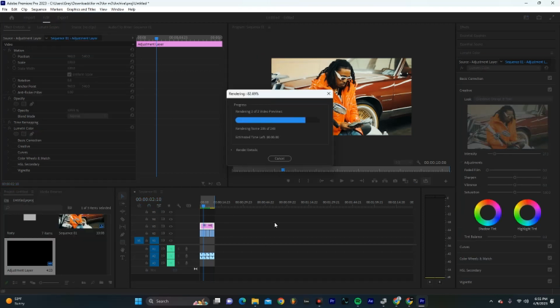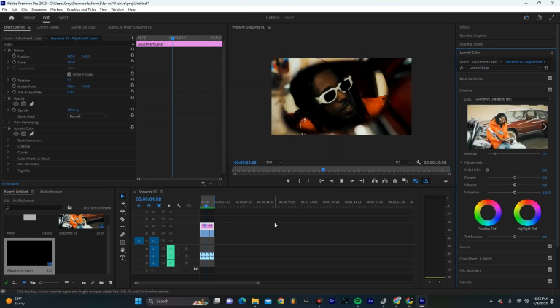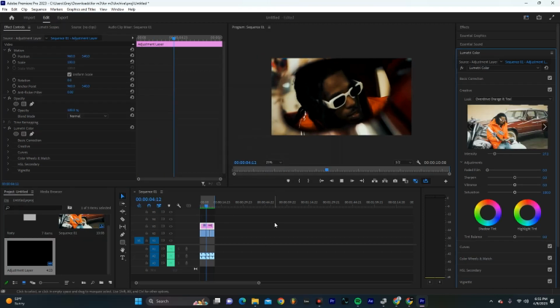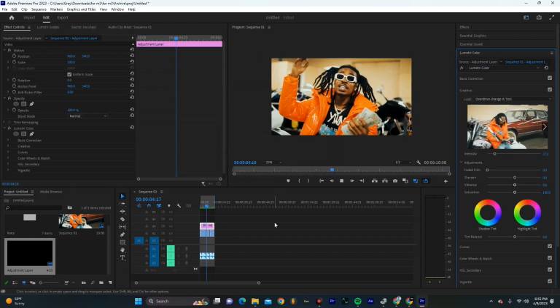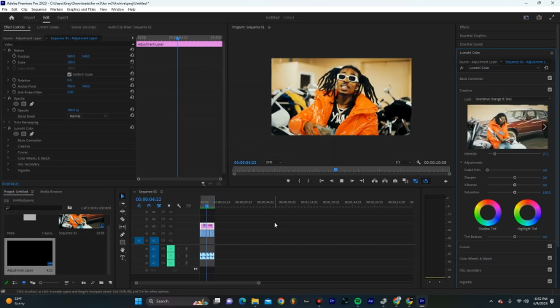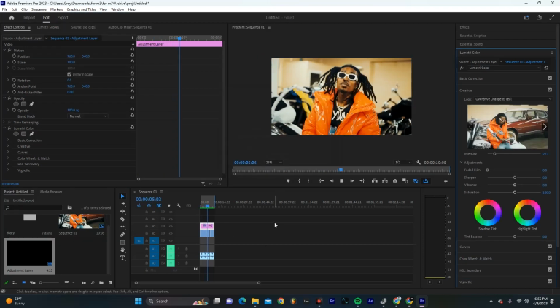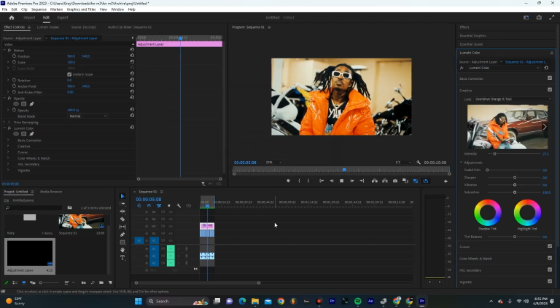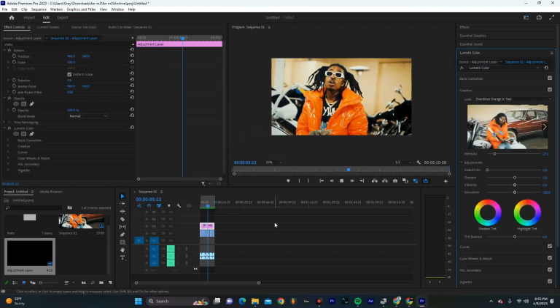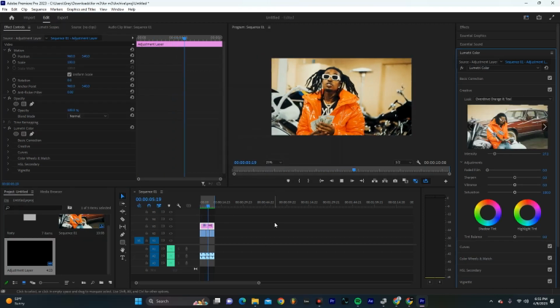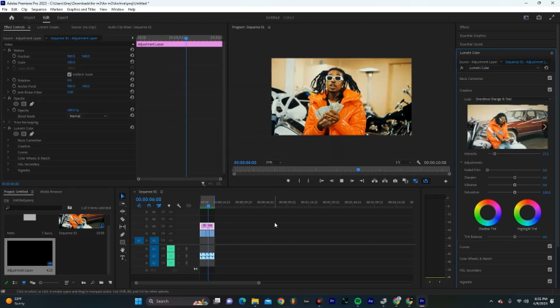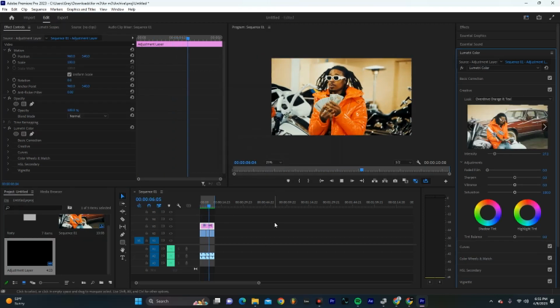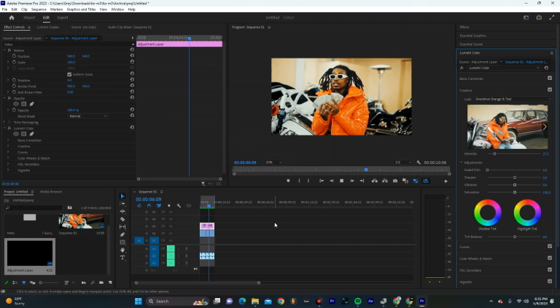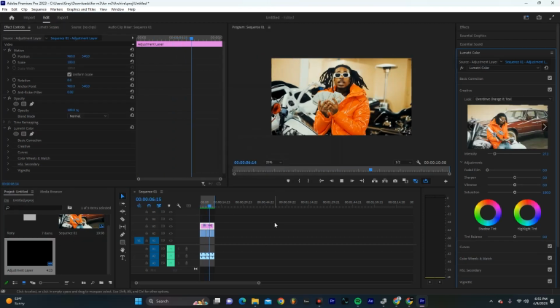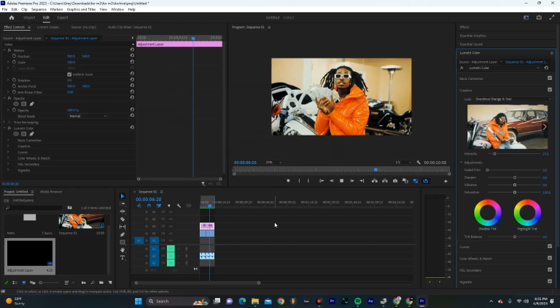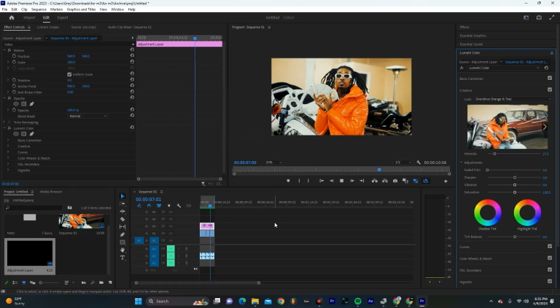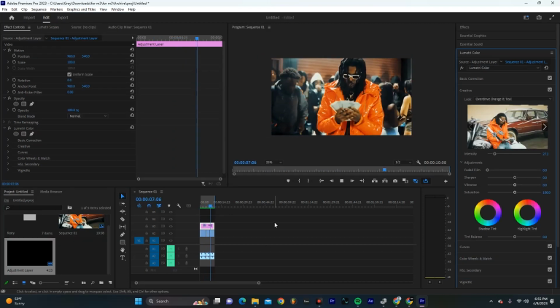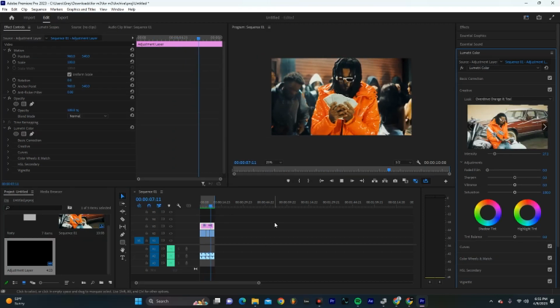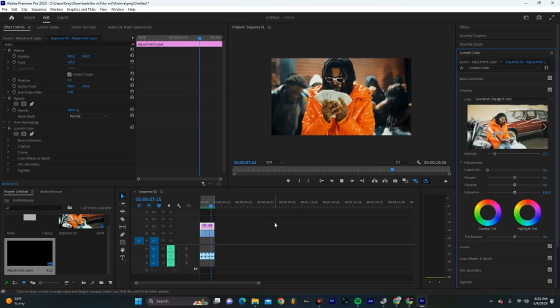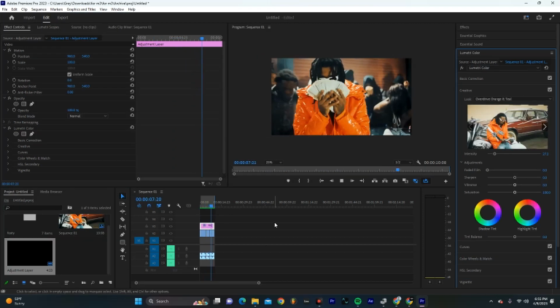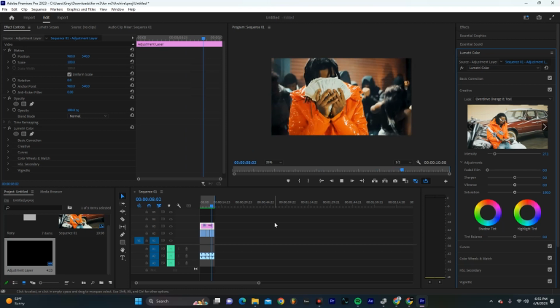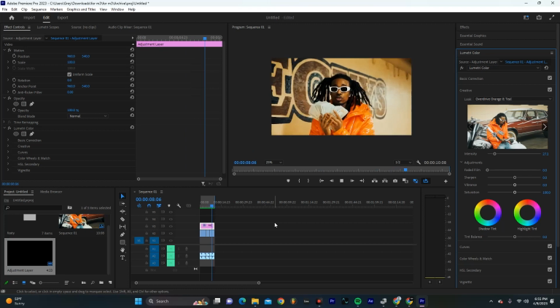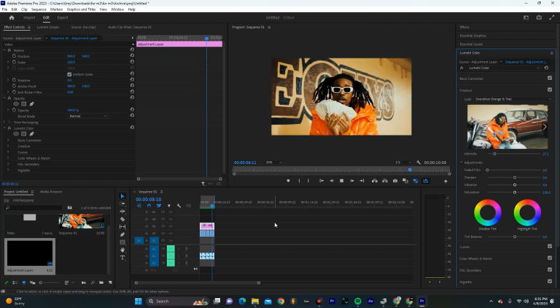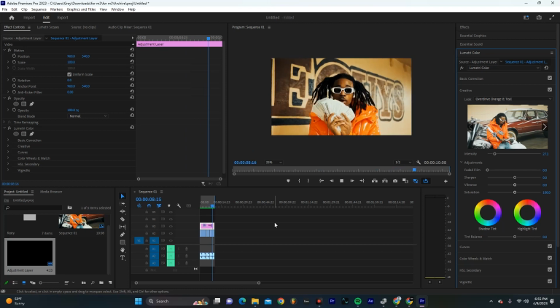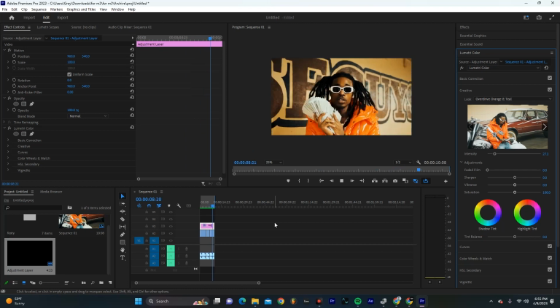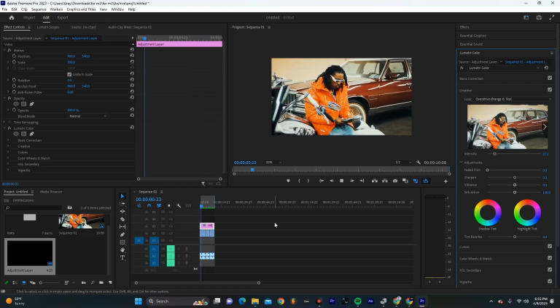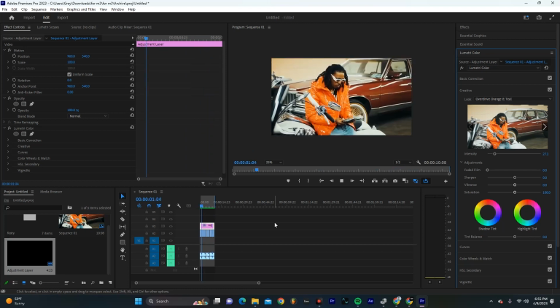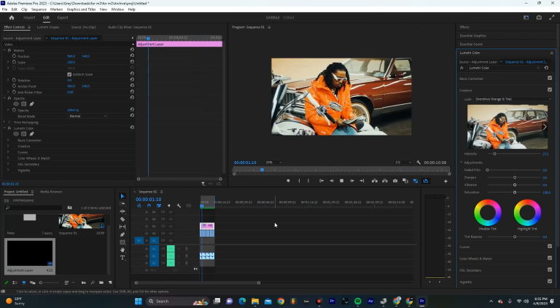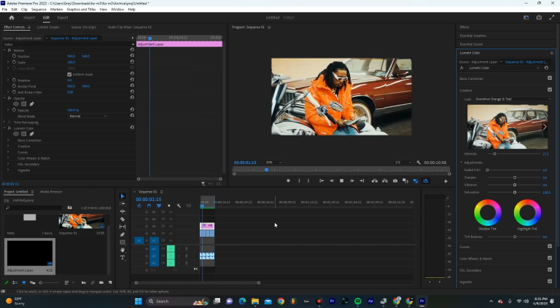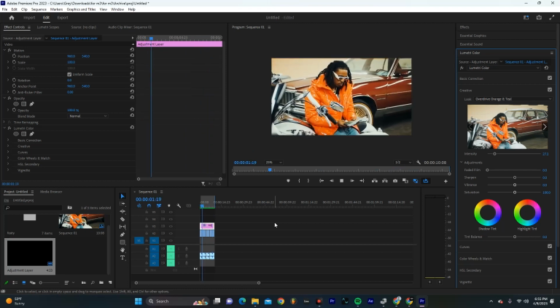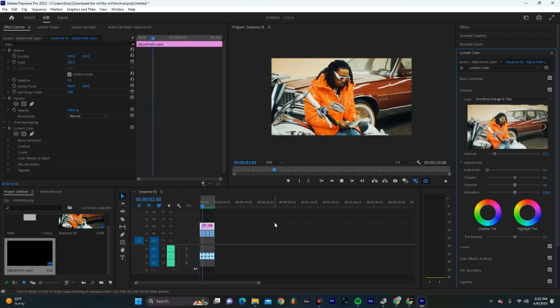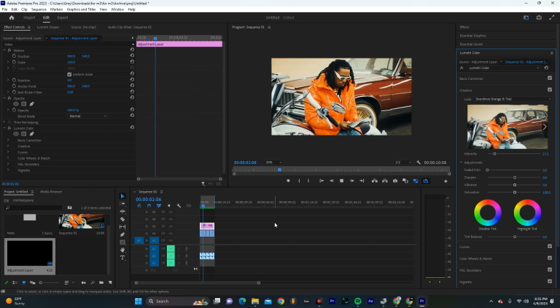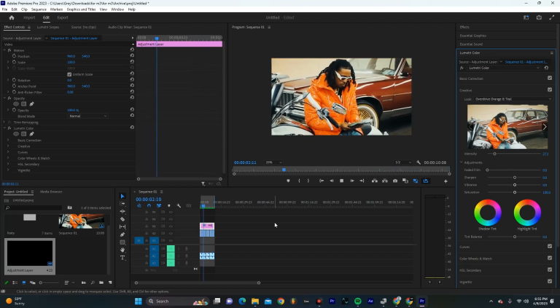You can already see how this adds a bunch of energy to our cut and just makes it a little bit more dynamic and gives it a little bit more sauce.